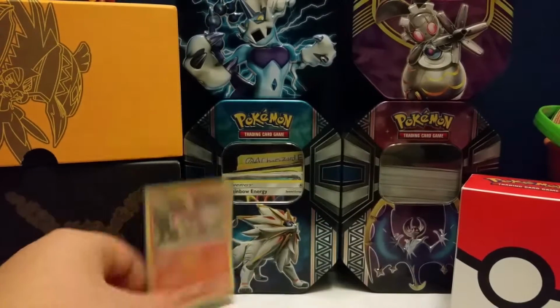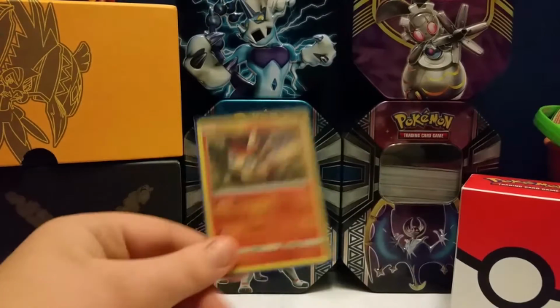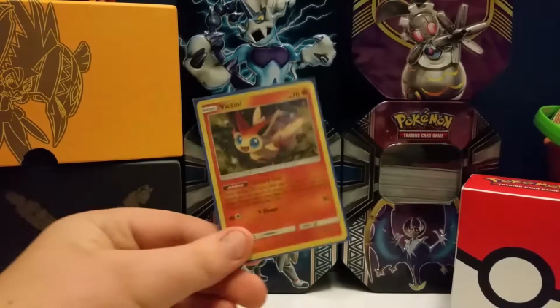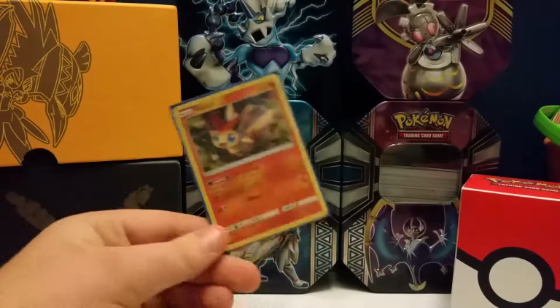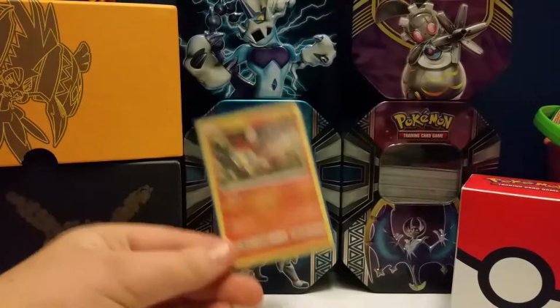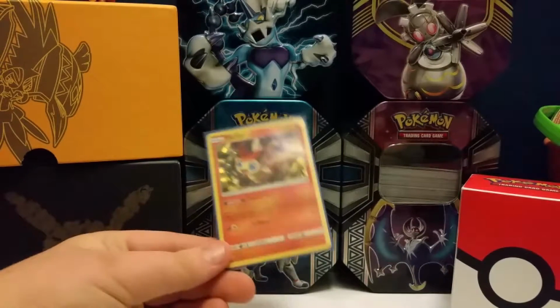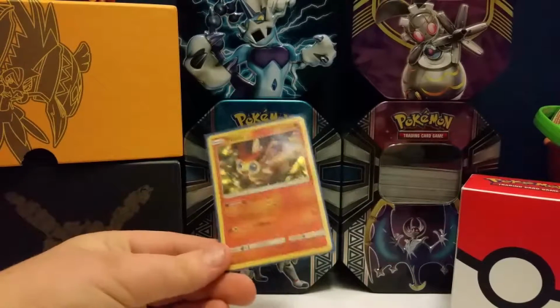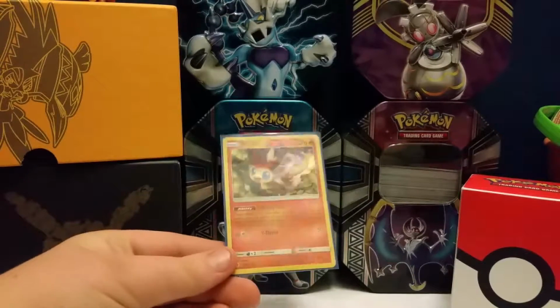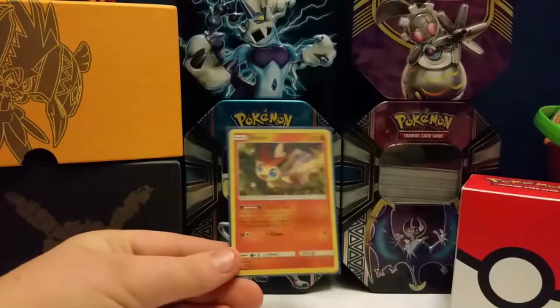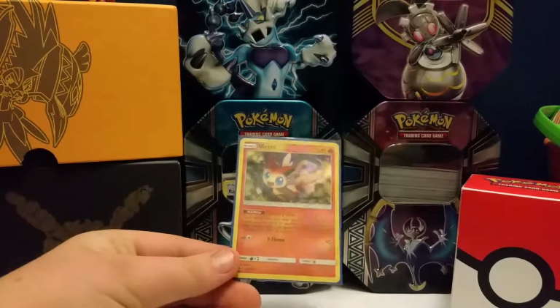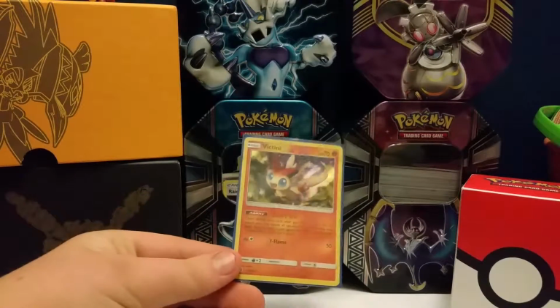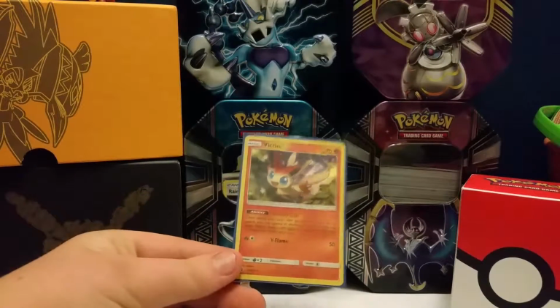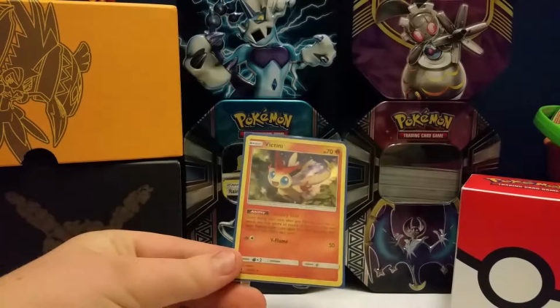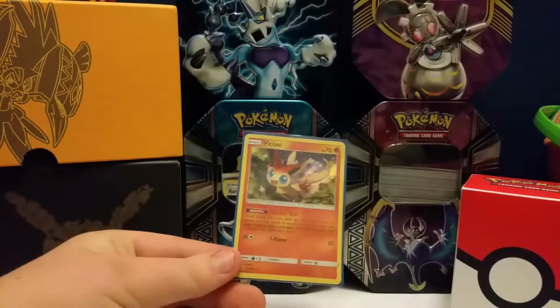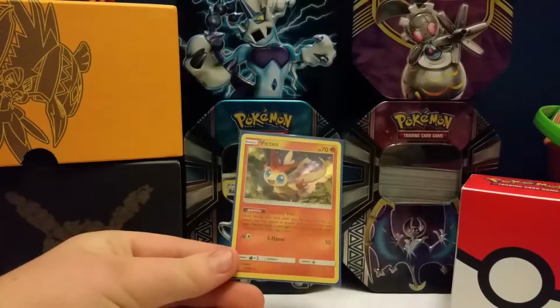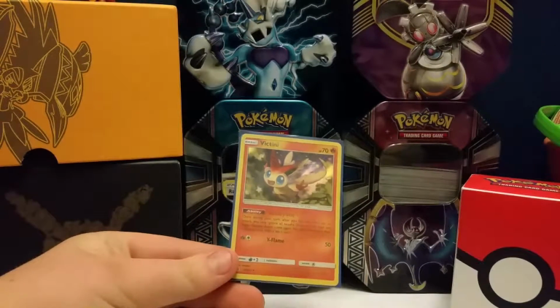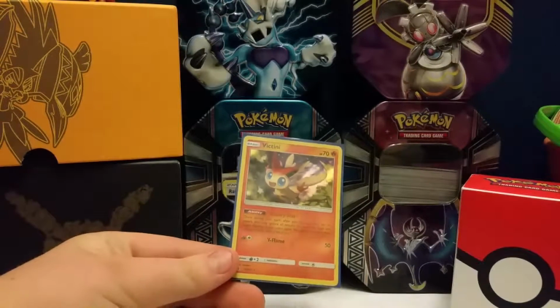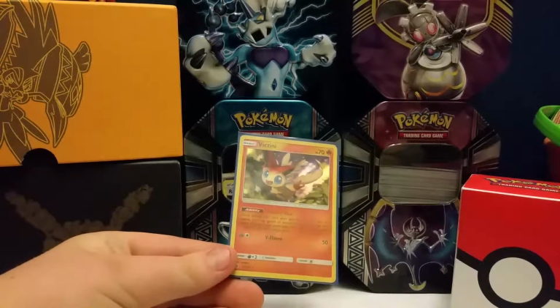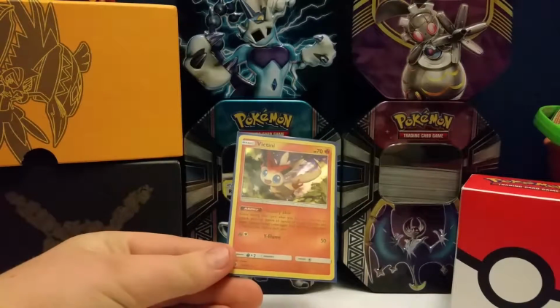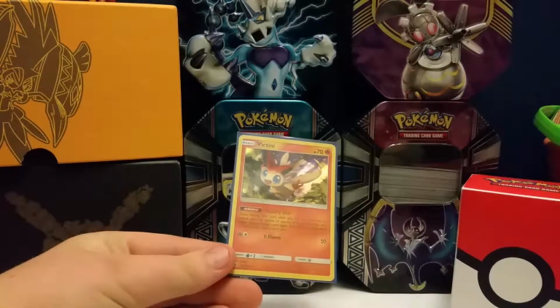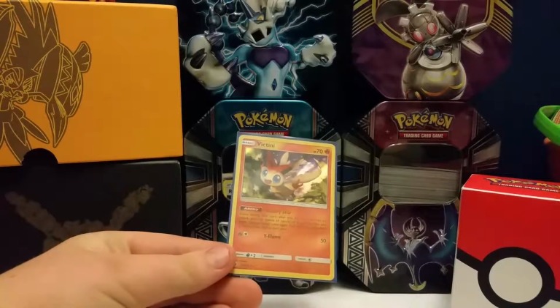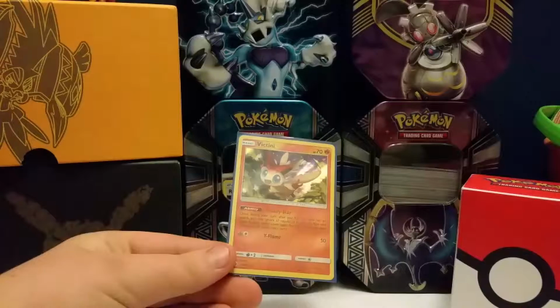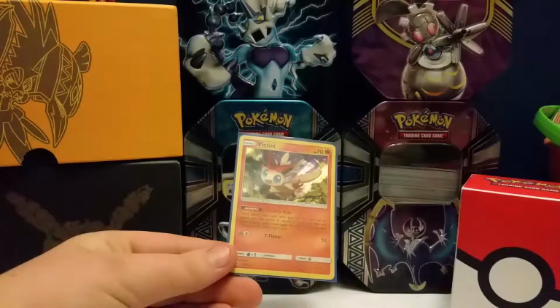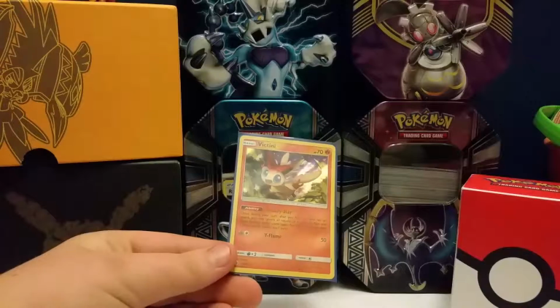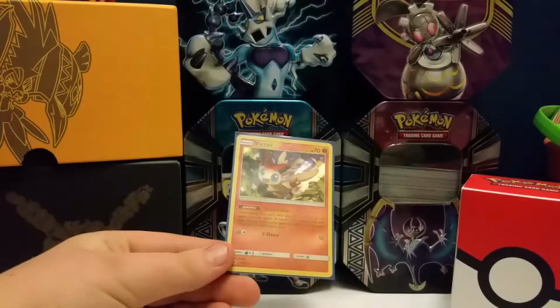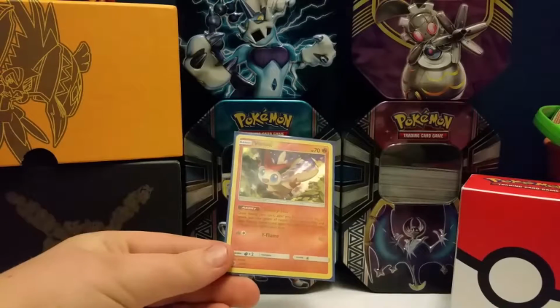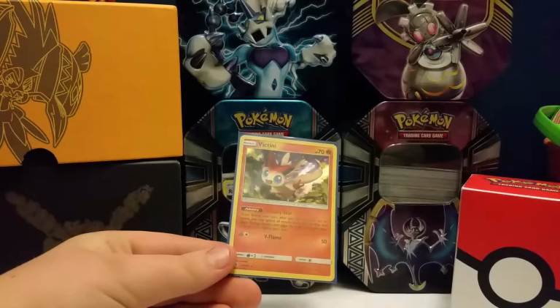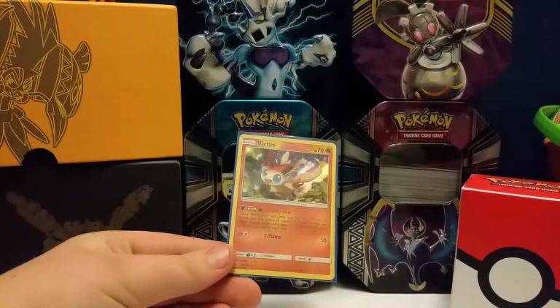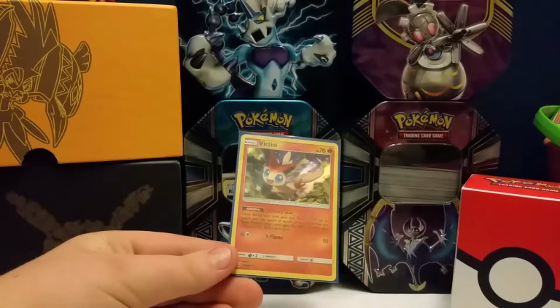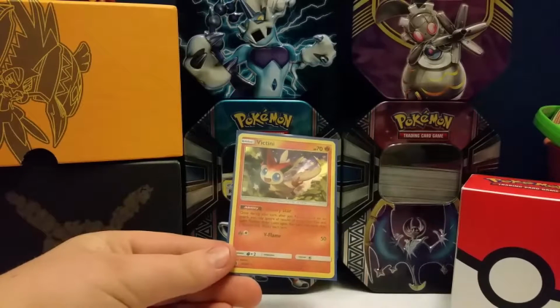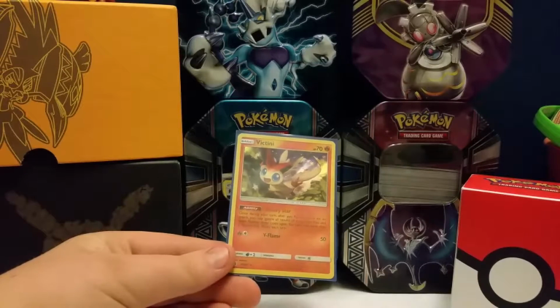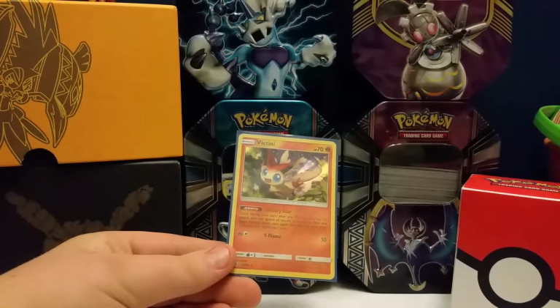Out of those three packs we pulled a Victini Holo, which is pretty good. Other than that, Skyforce Unite.